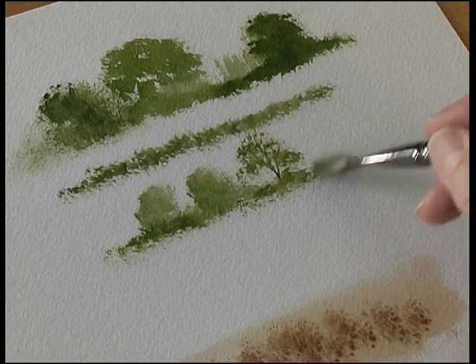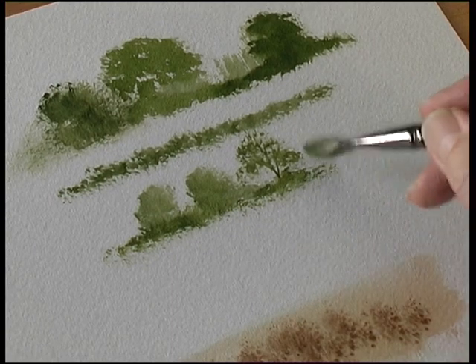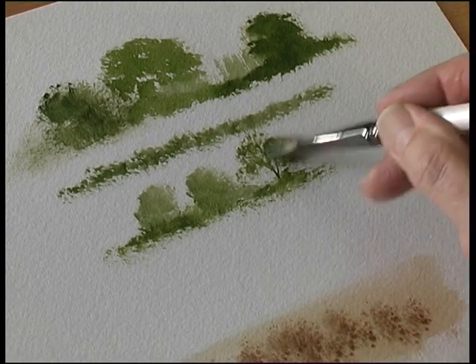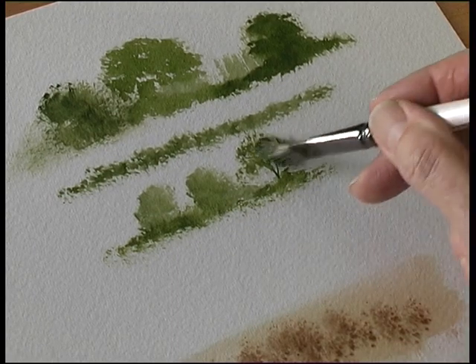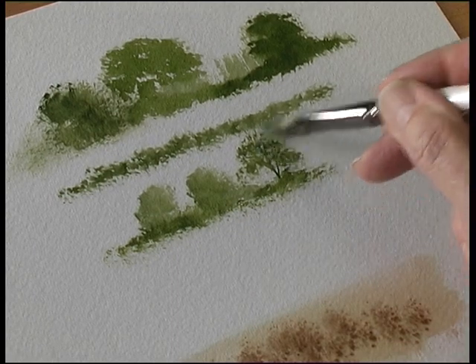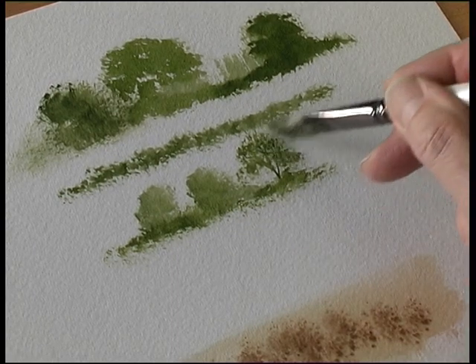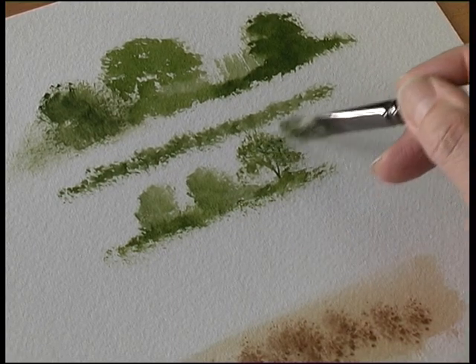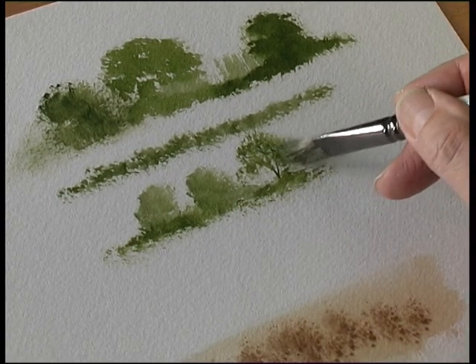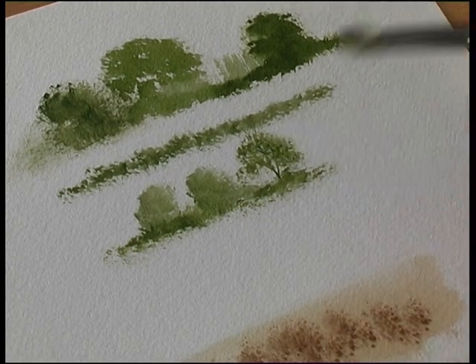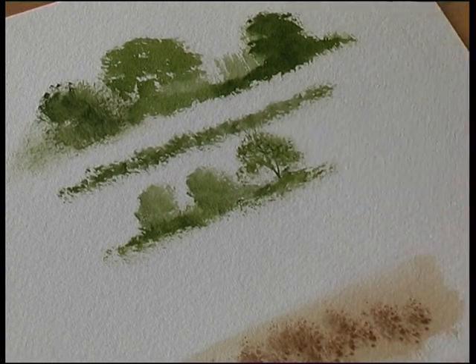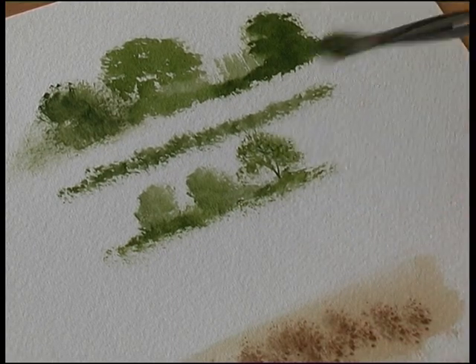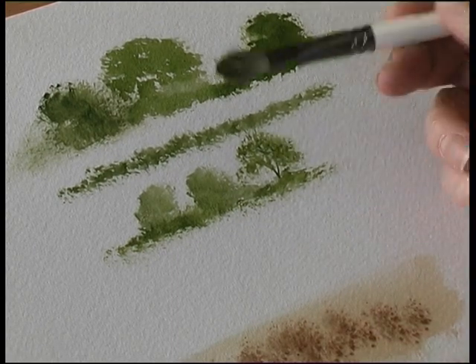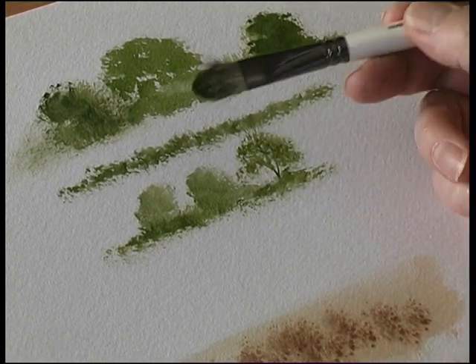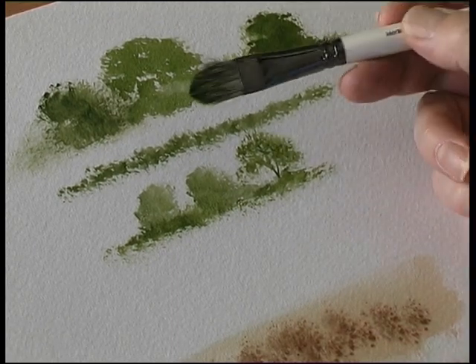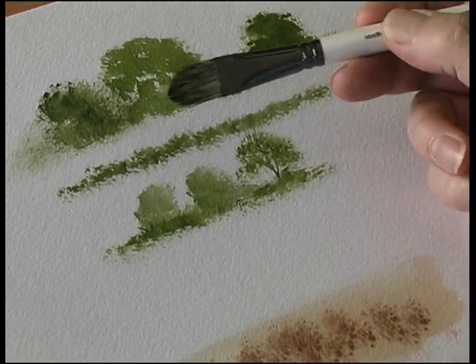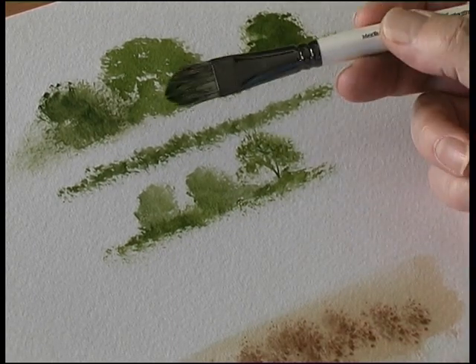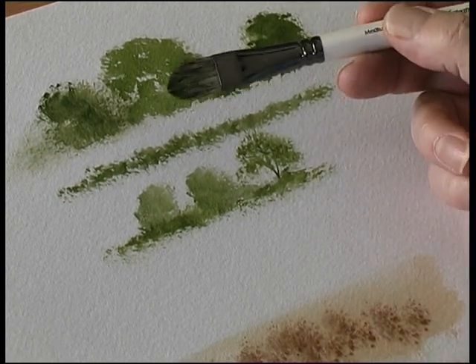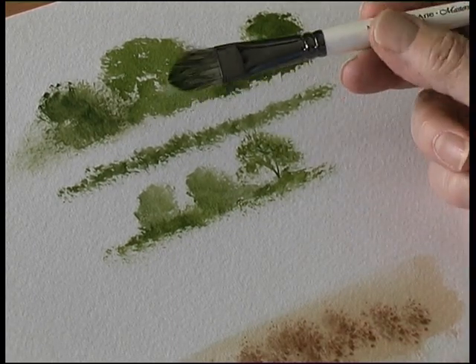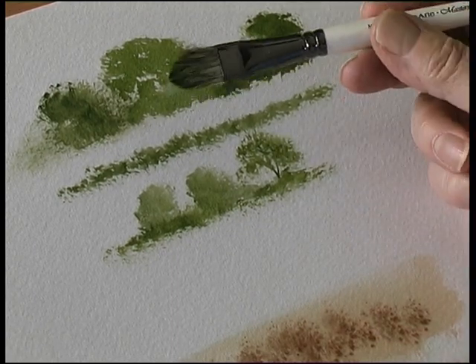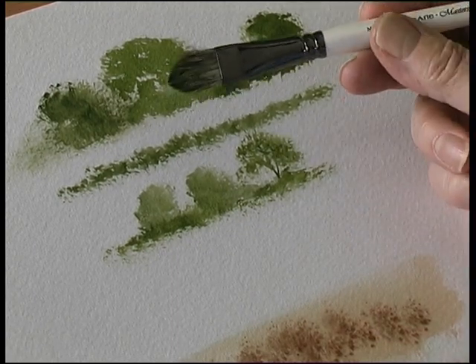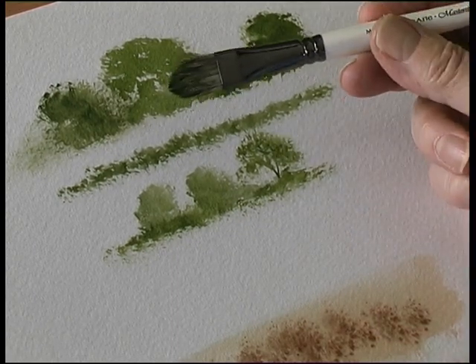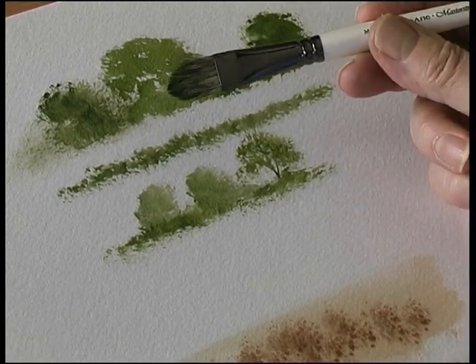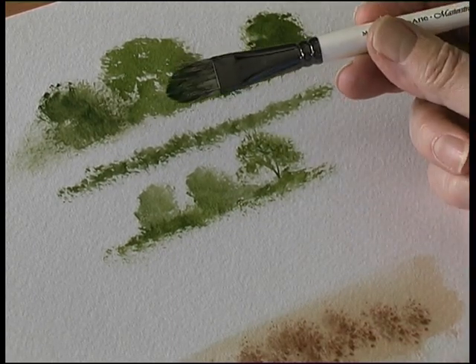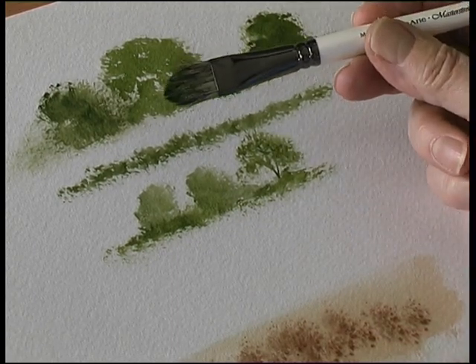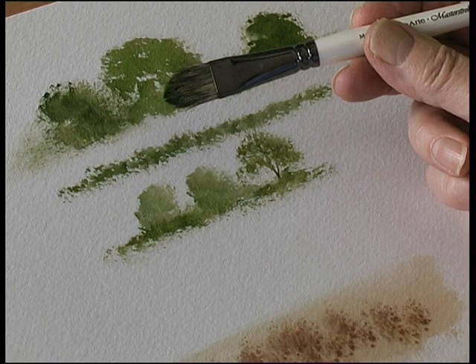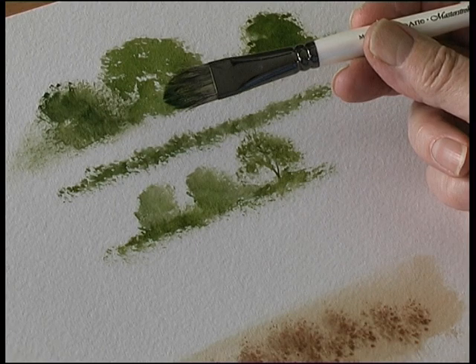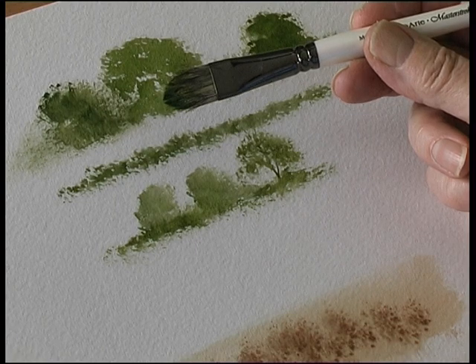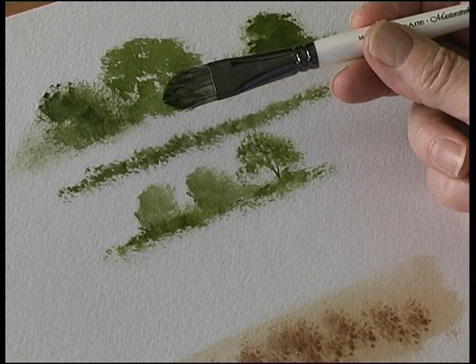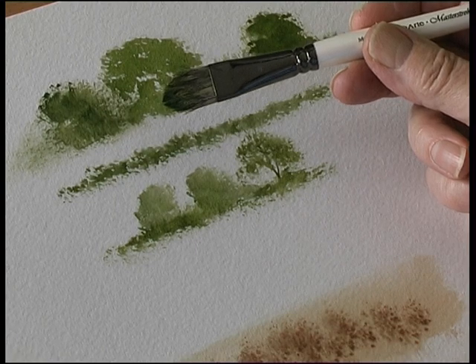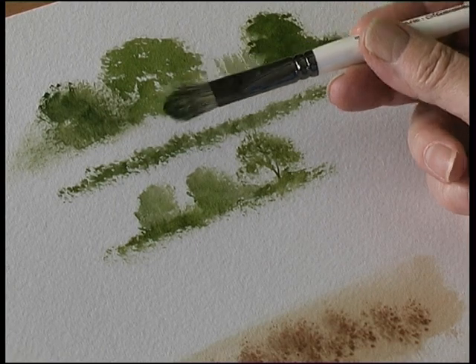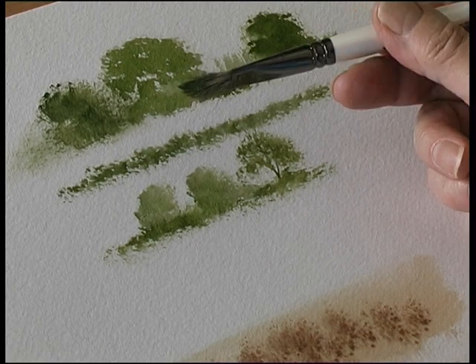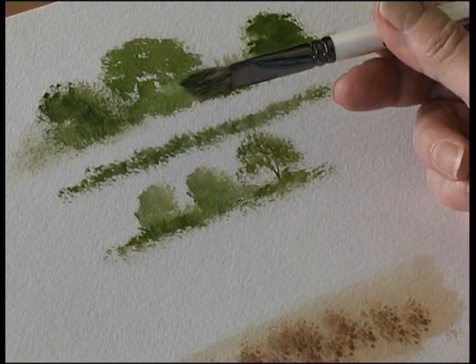Very, very simple brush to use, very effective — and that's the Round Foliage Brush.